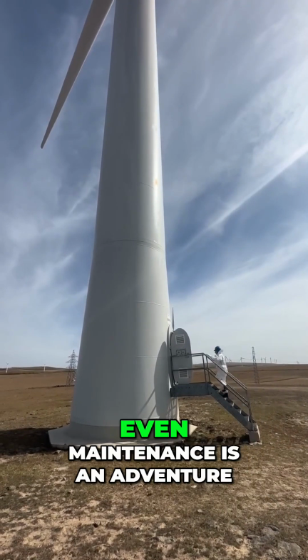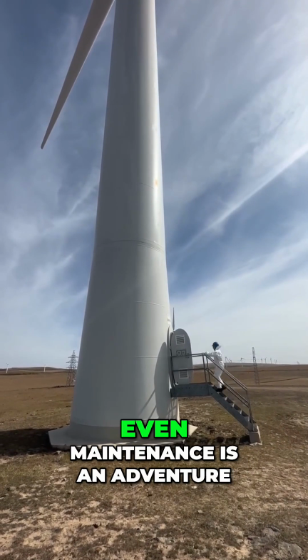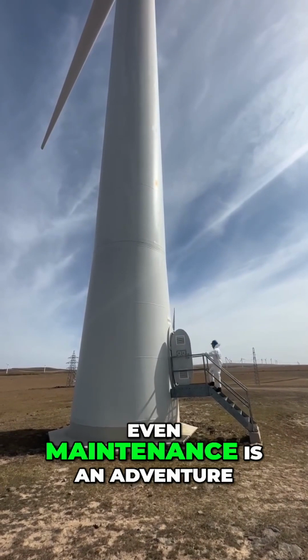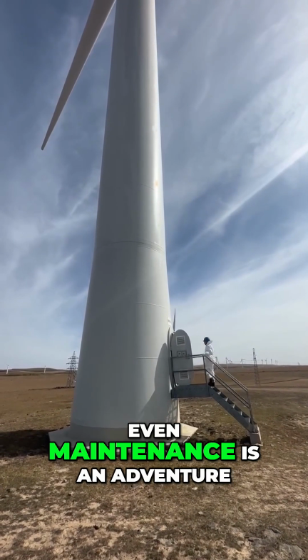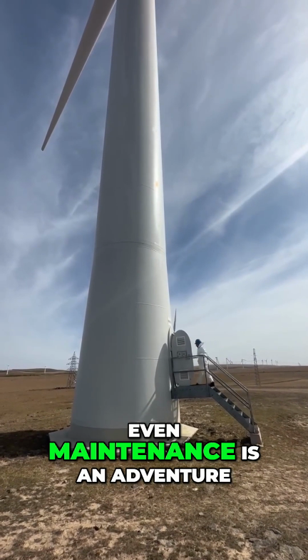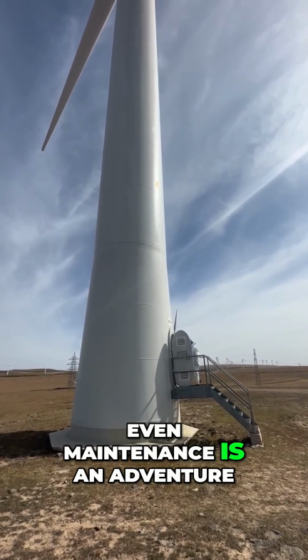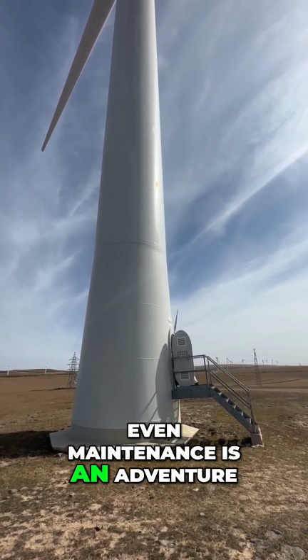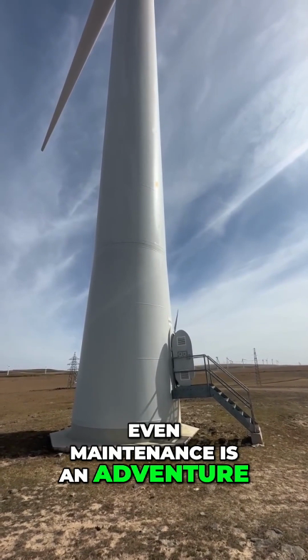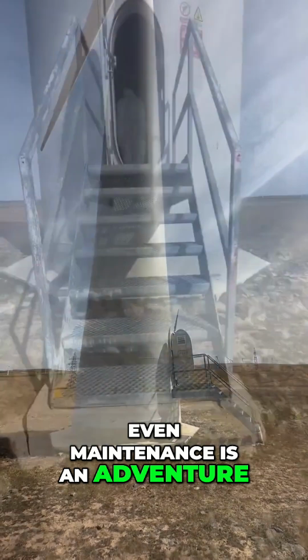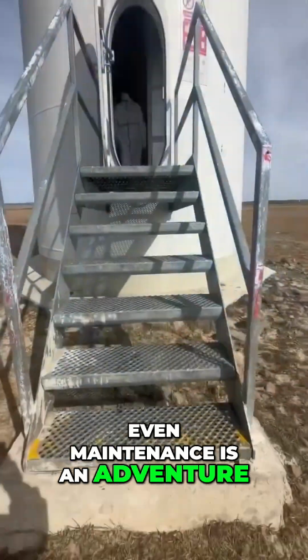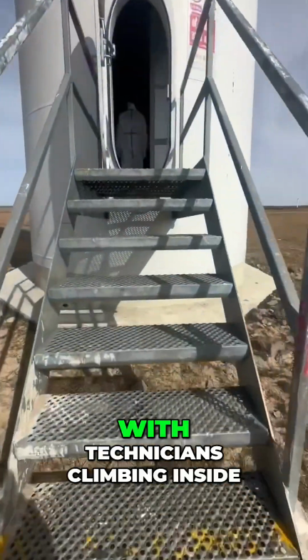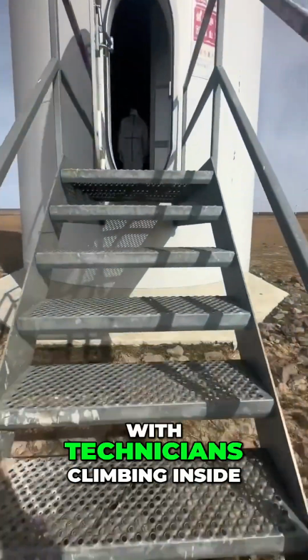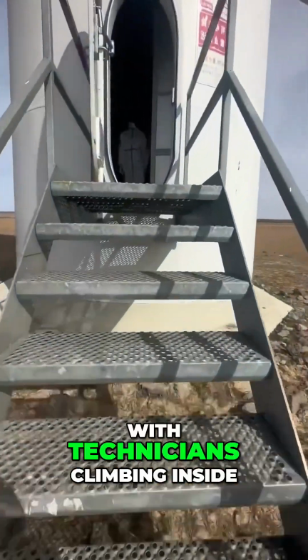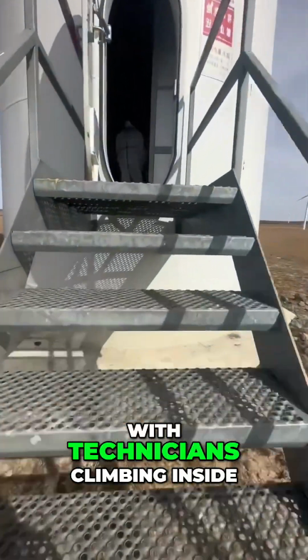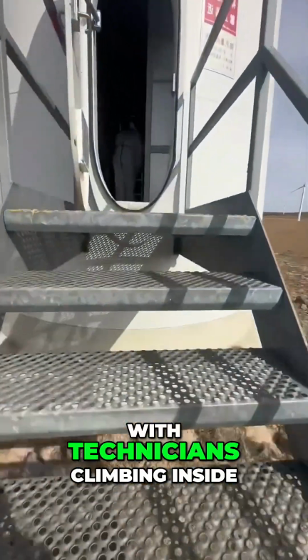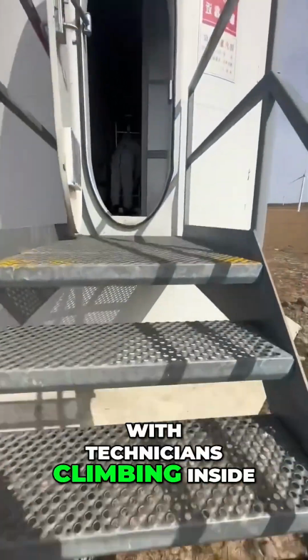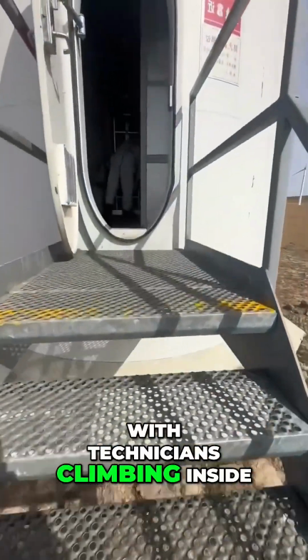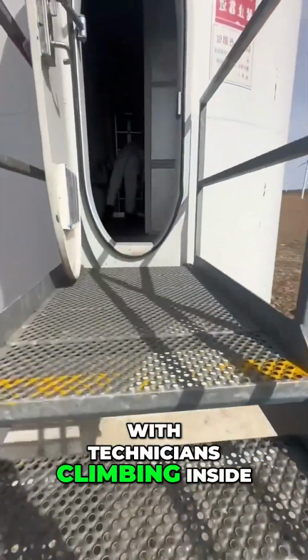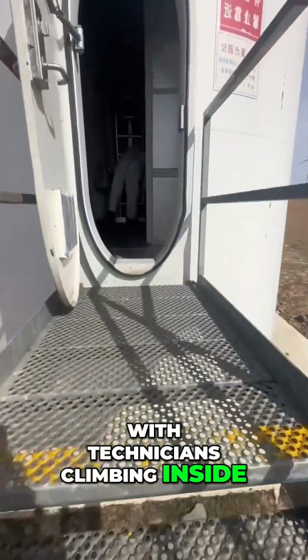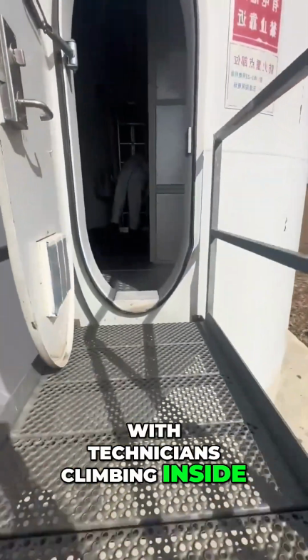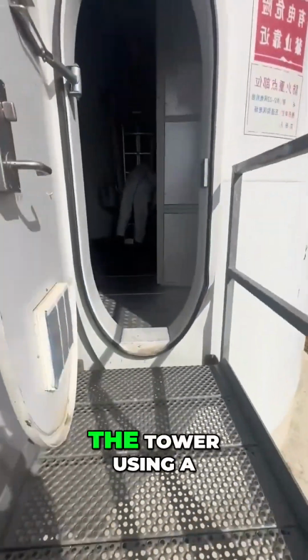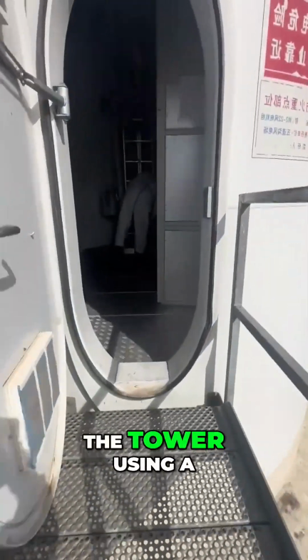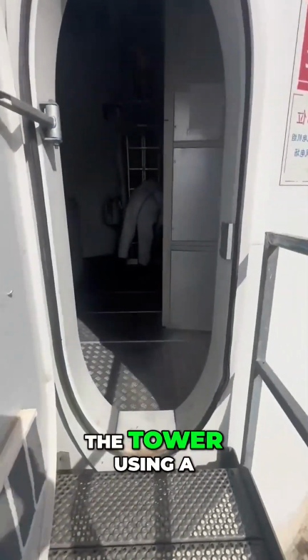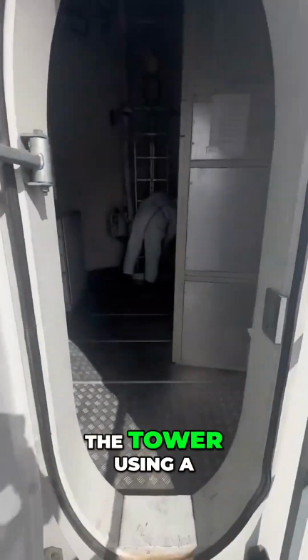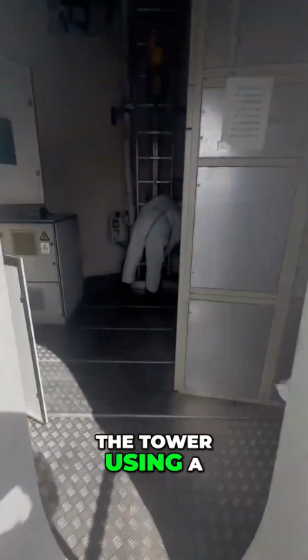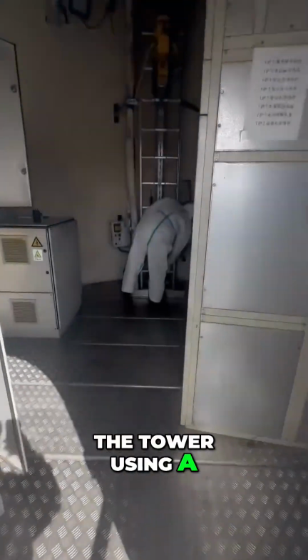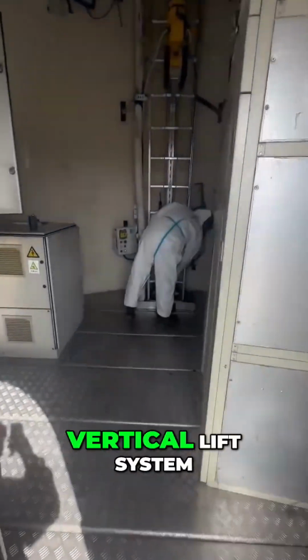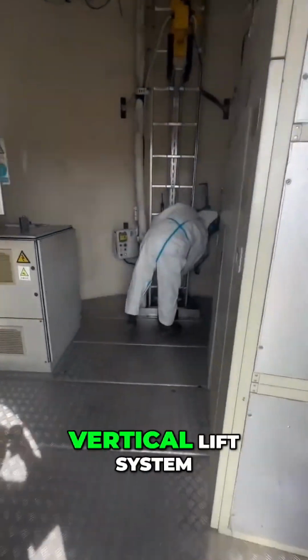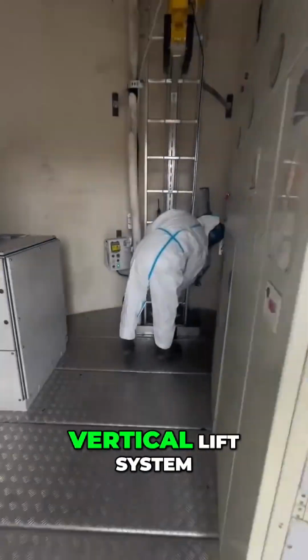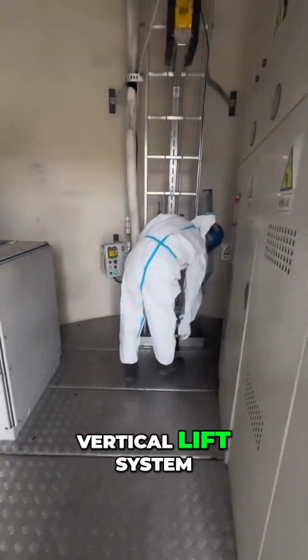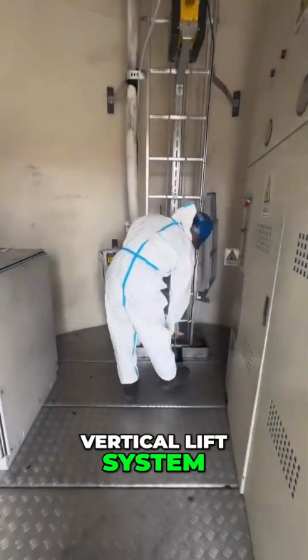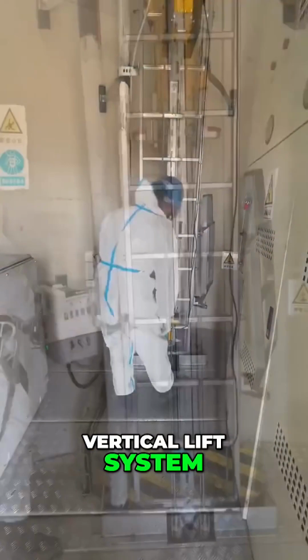Even maintenance is an adventure, with technicians climbing inside the tower using a vertical lift system.